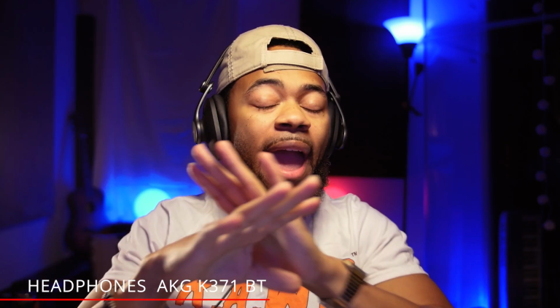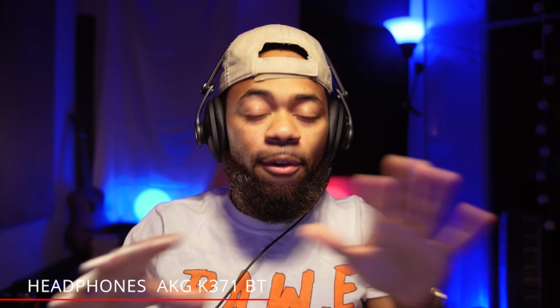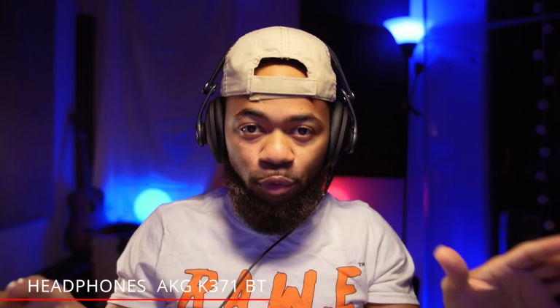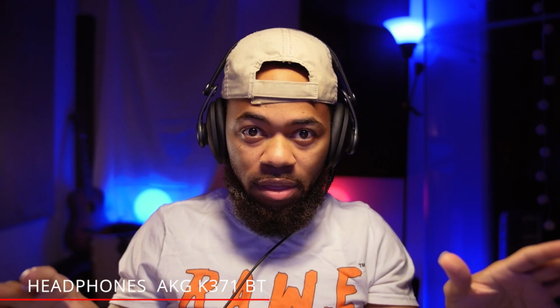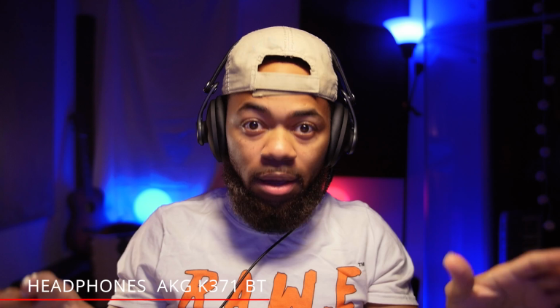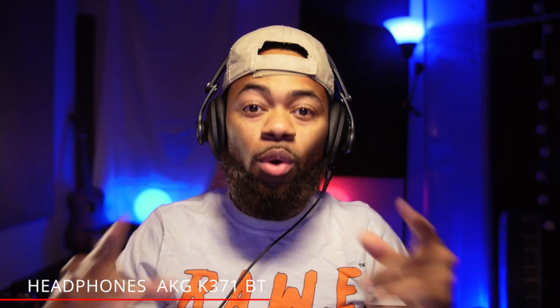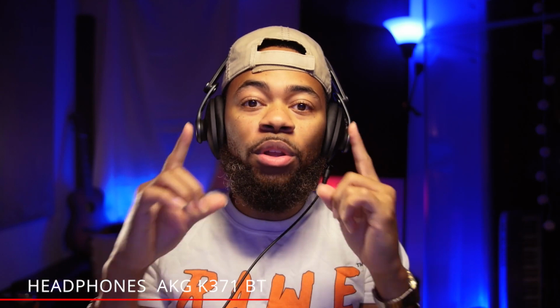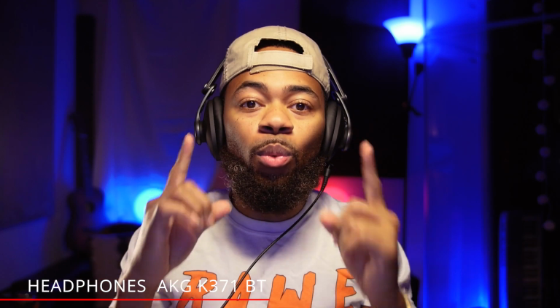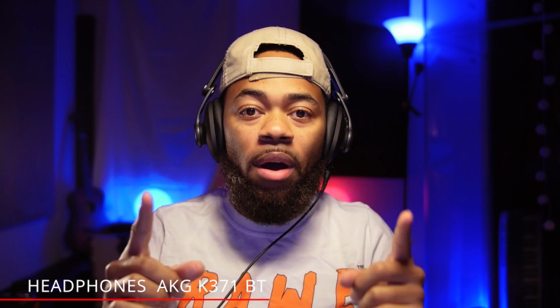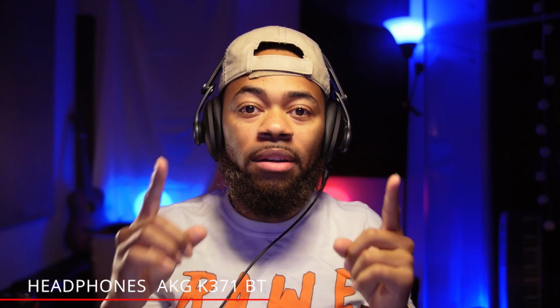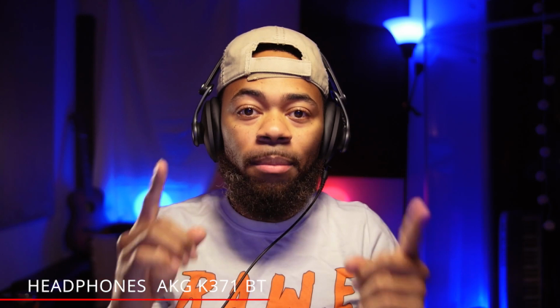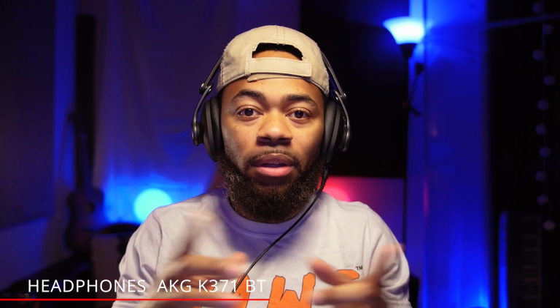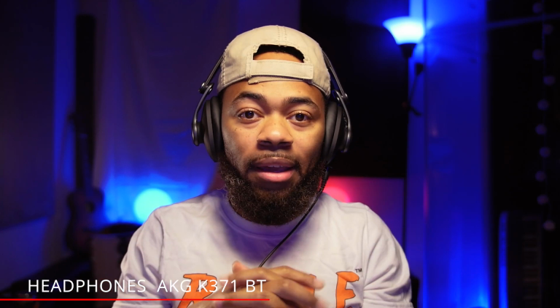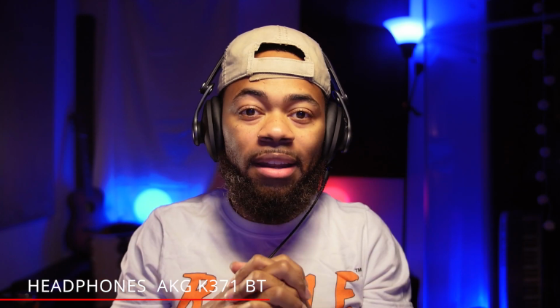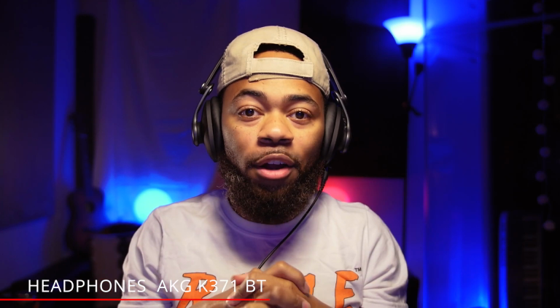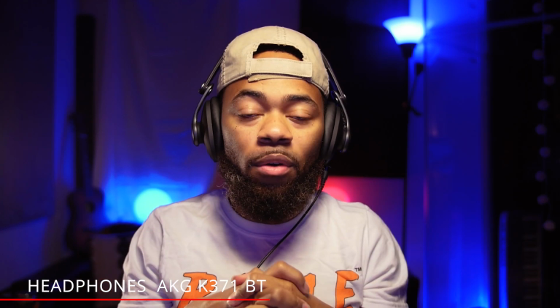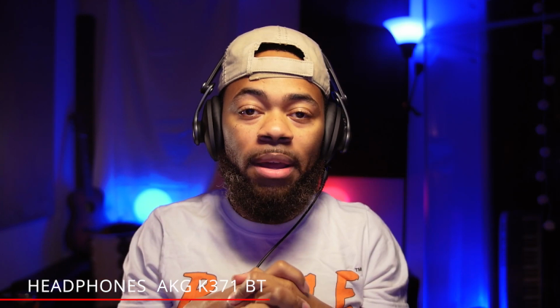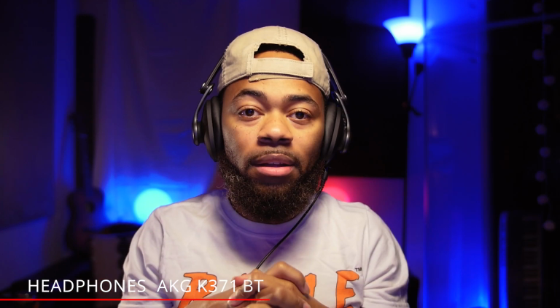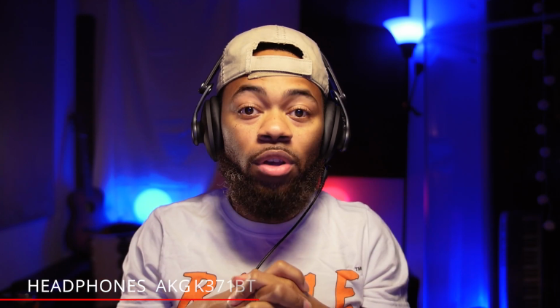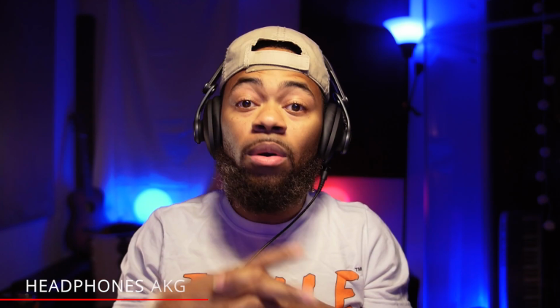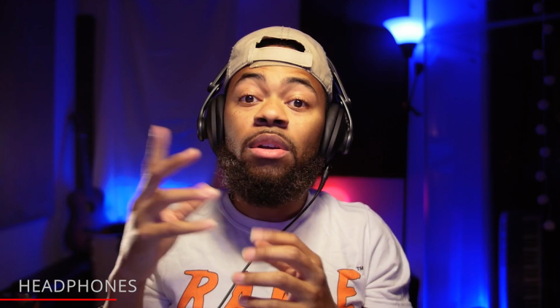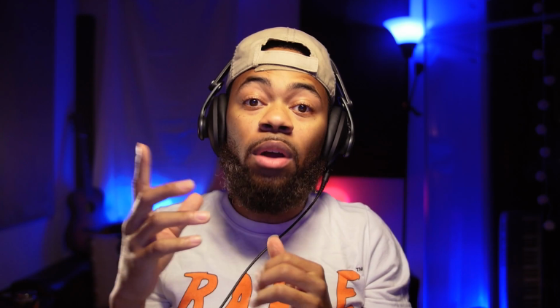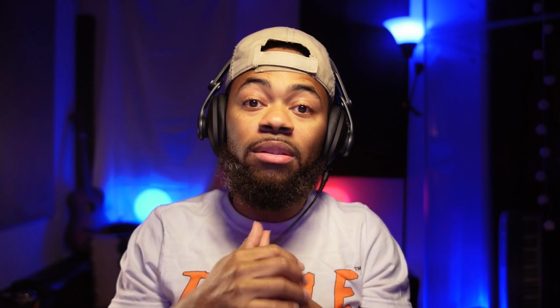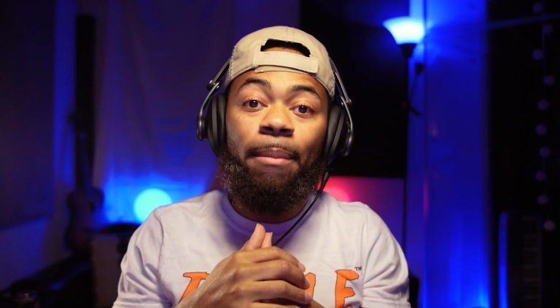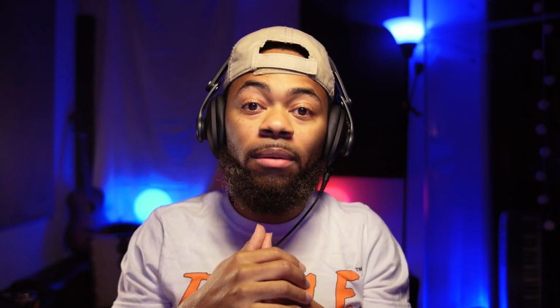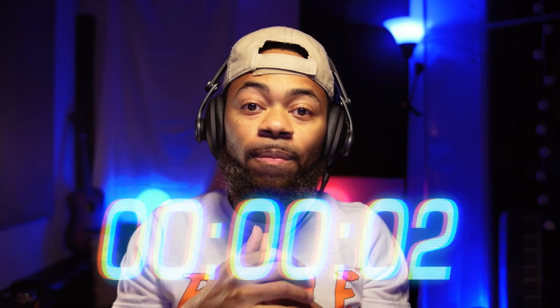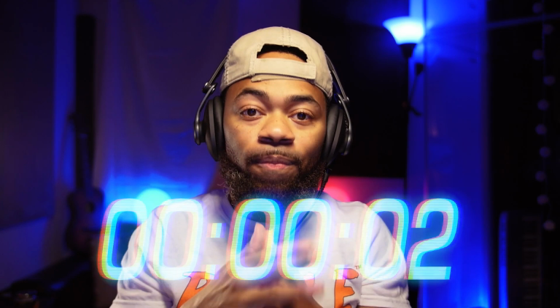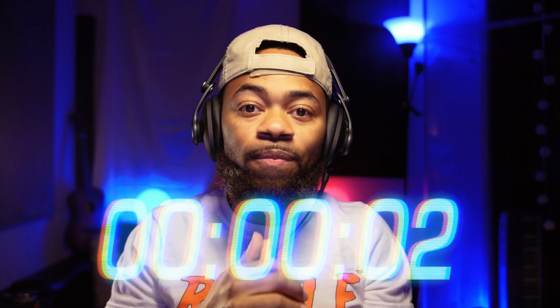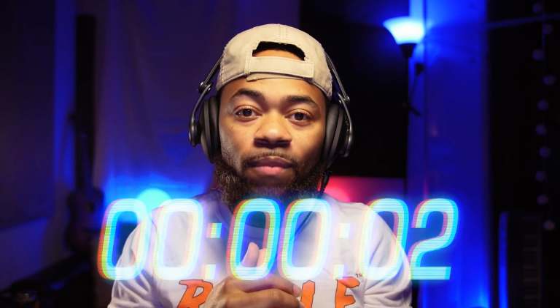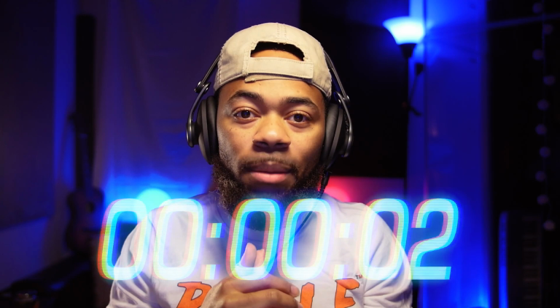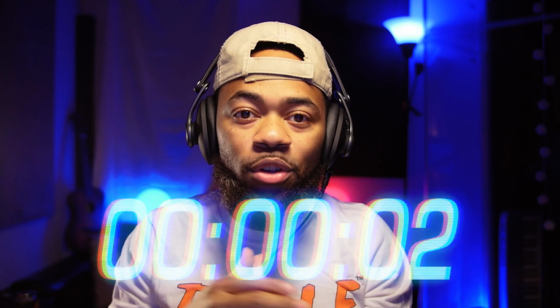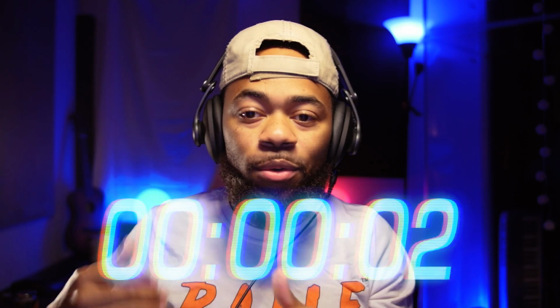Everything with one plug-in in under a minute. So start the timer. Let me show you.